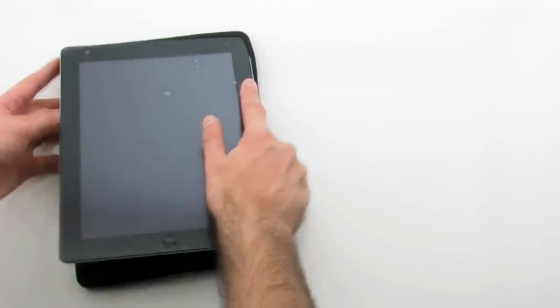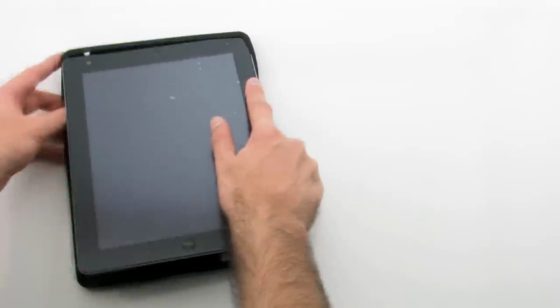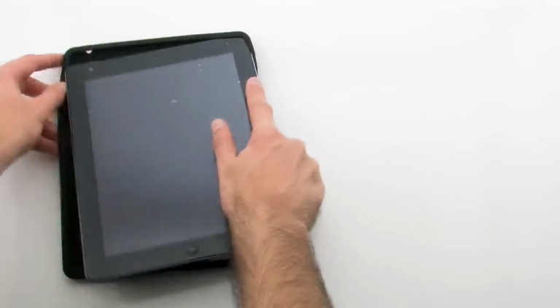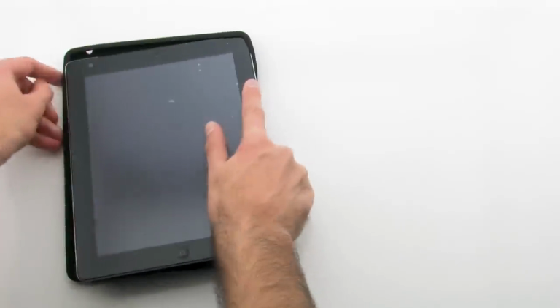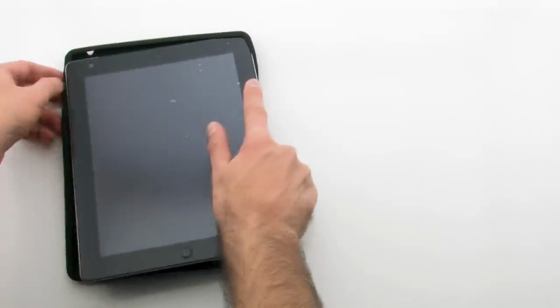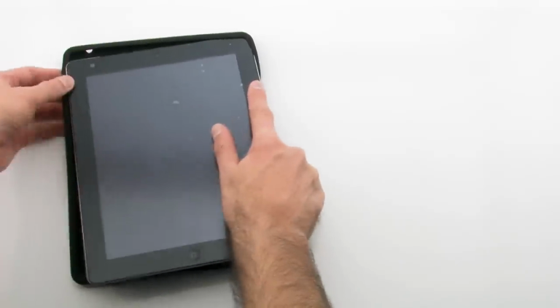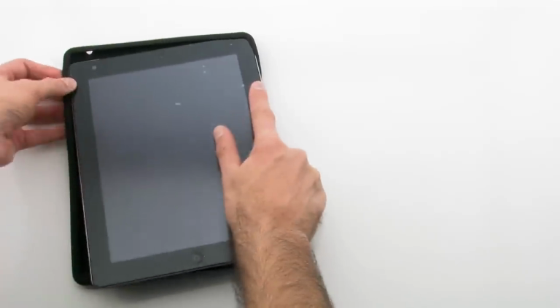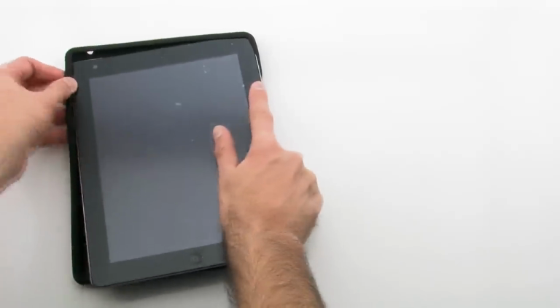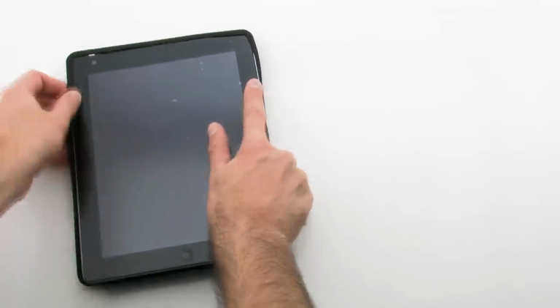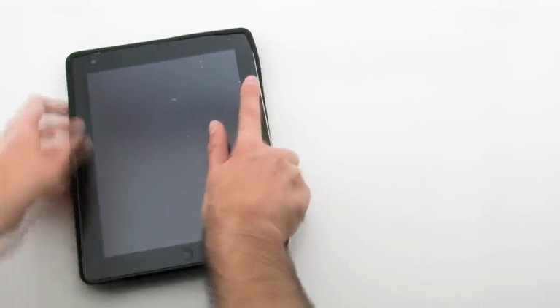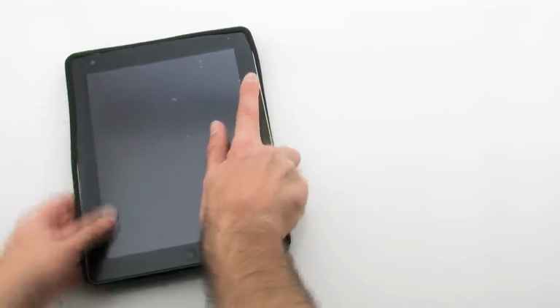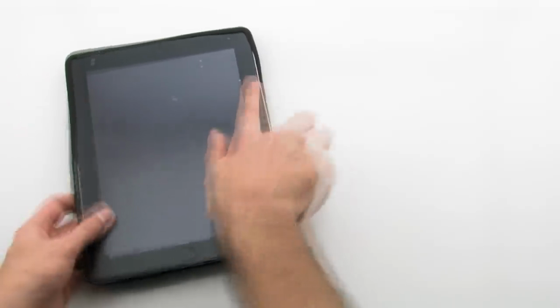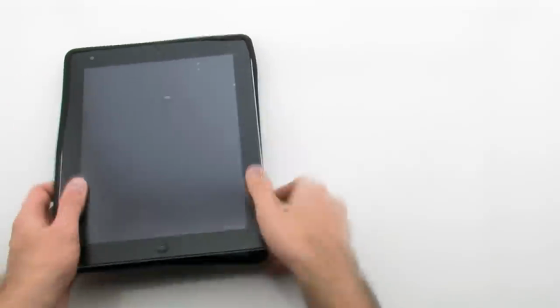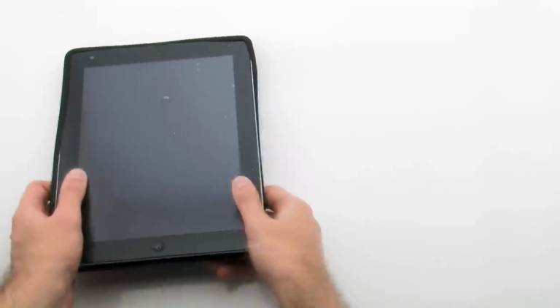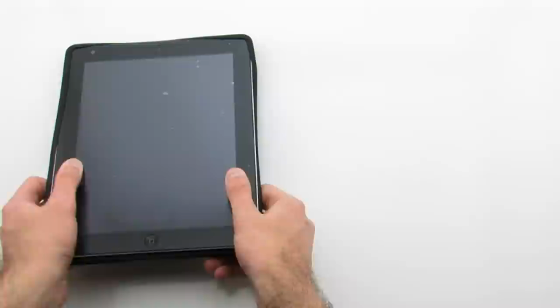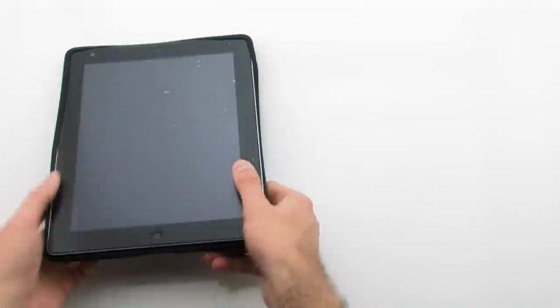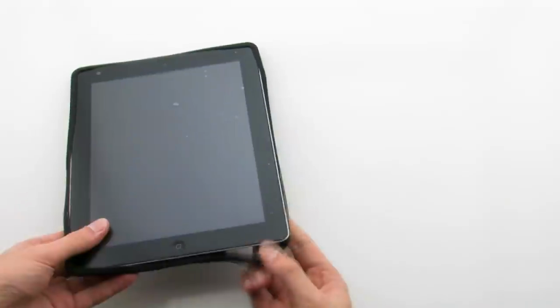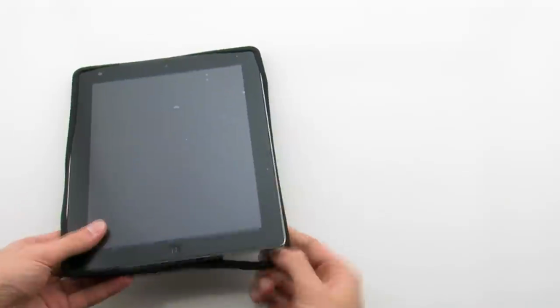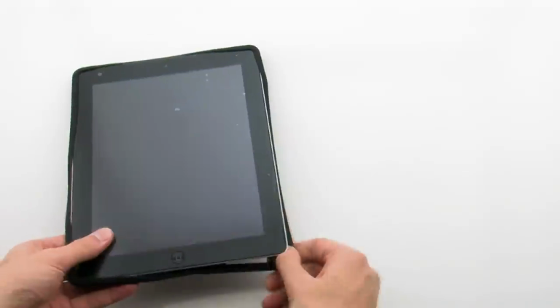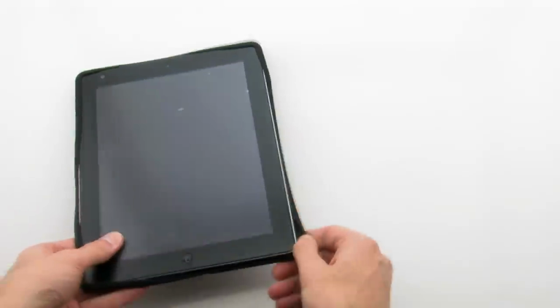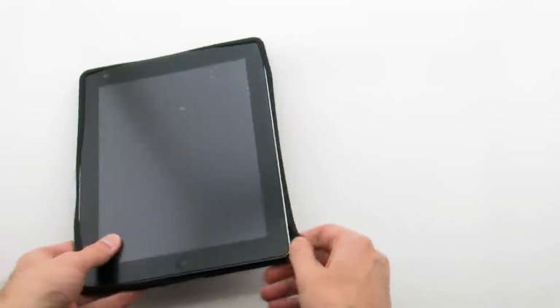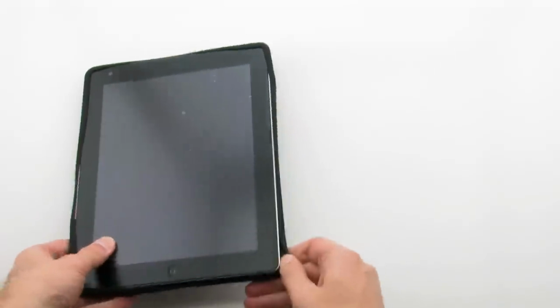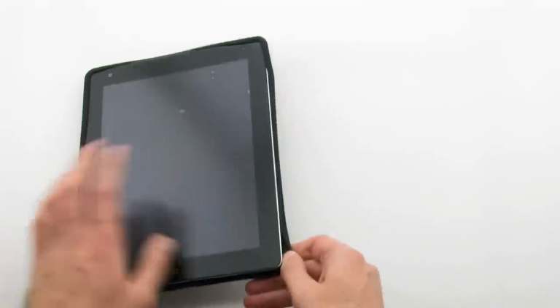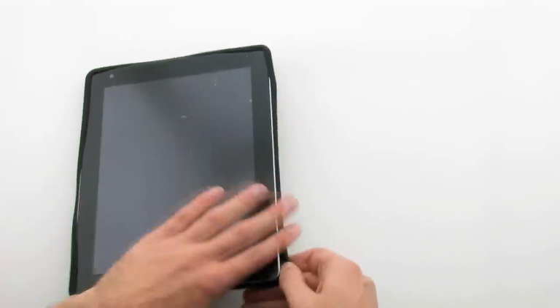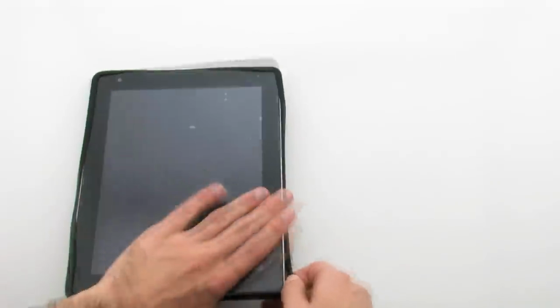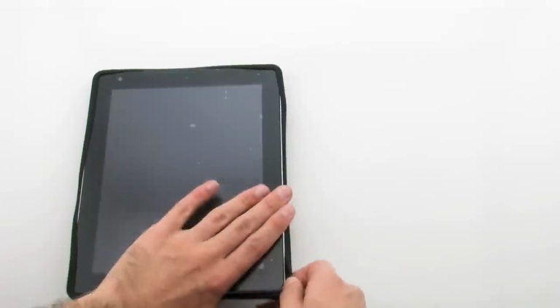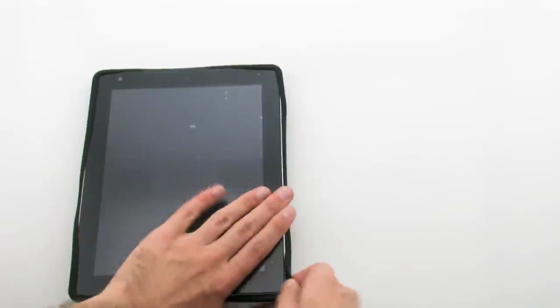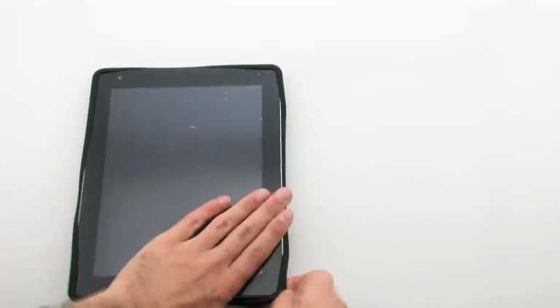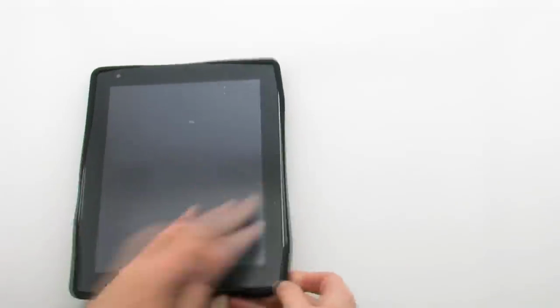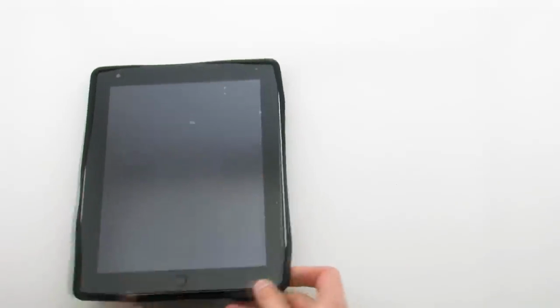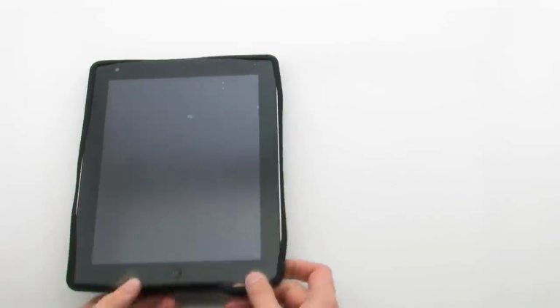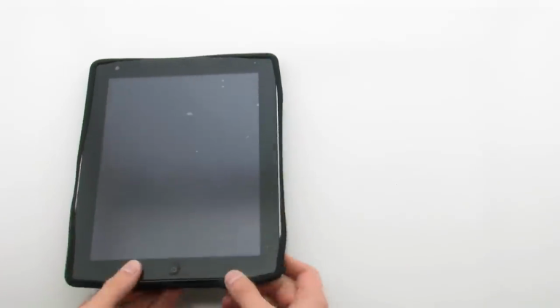To install the case, slide the top of the device into the skin, then pull the corners over the bottom and sides.